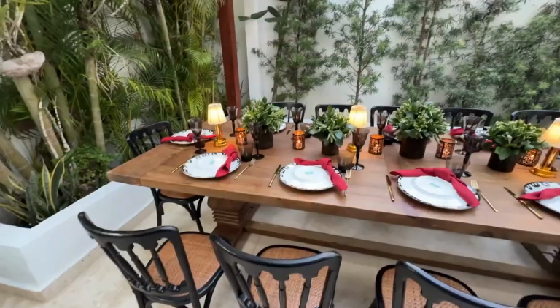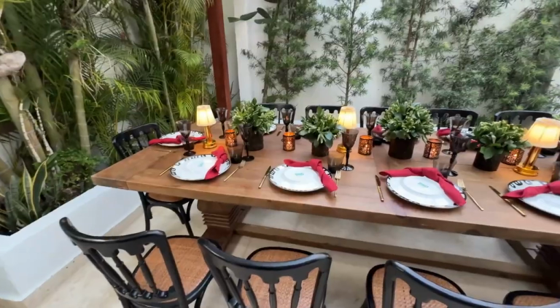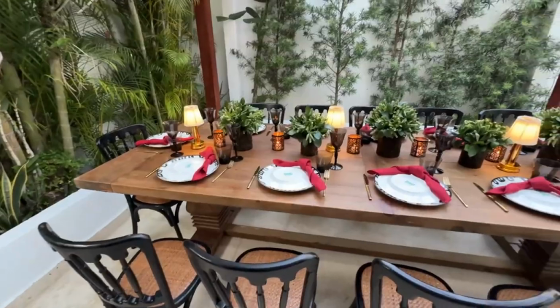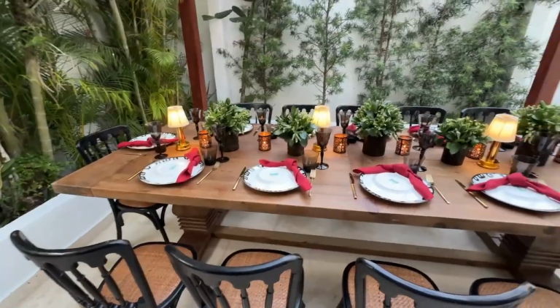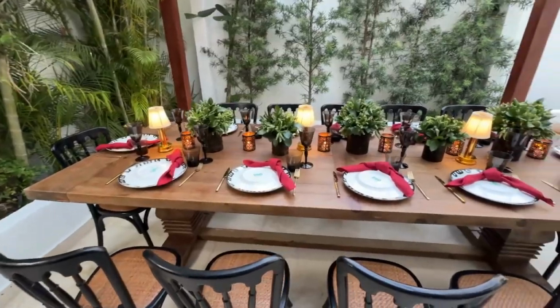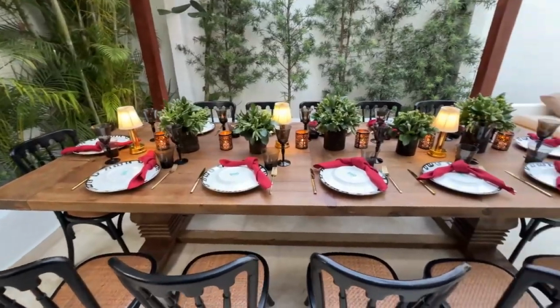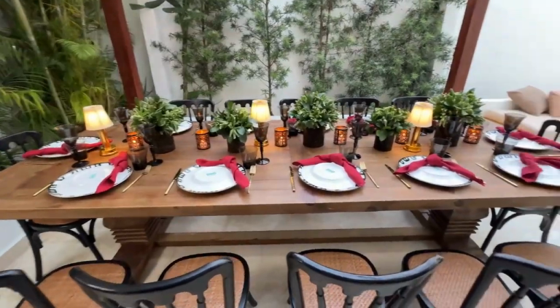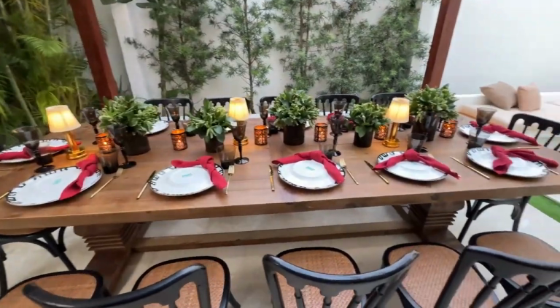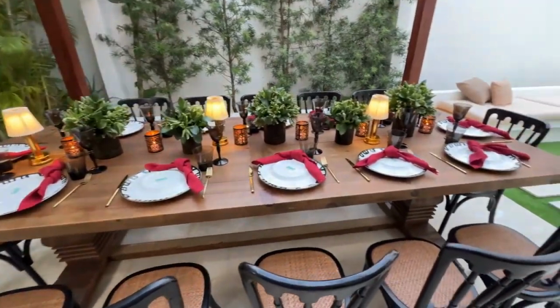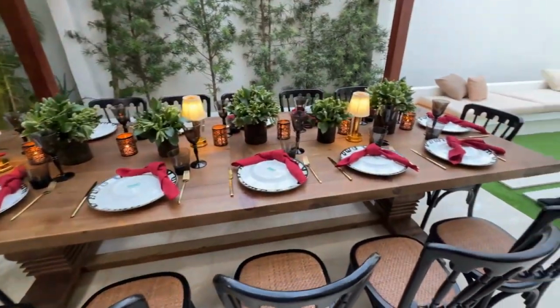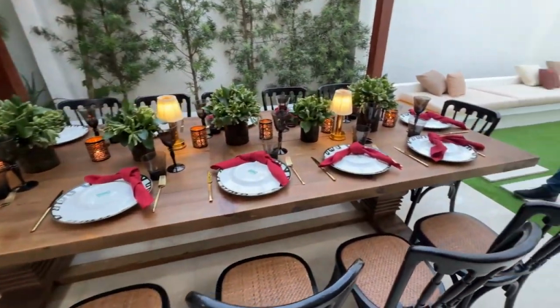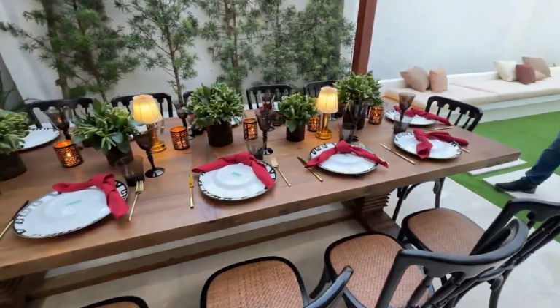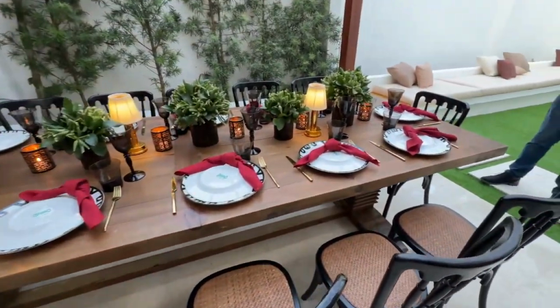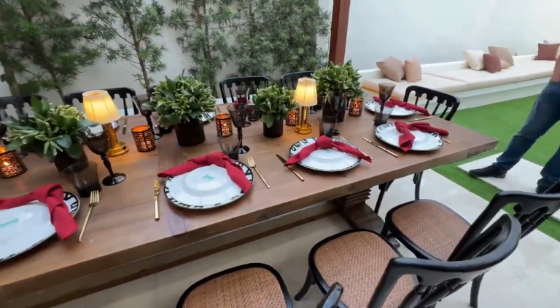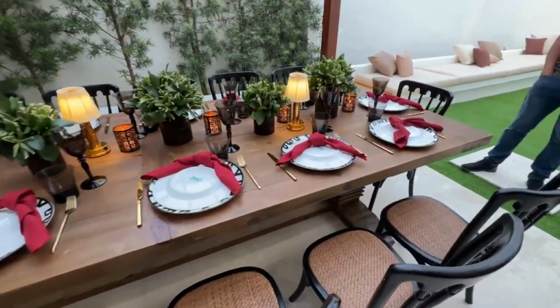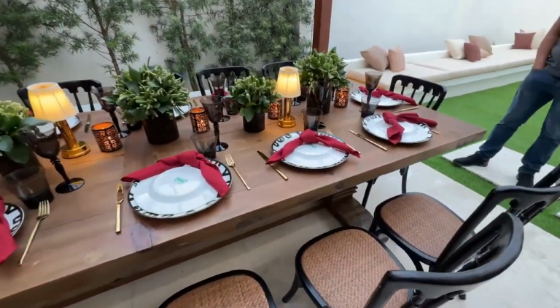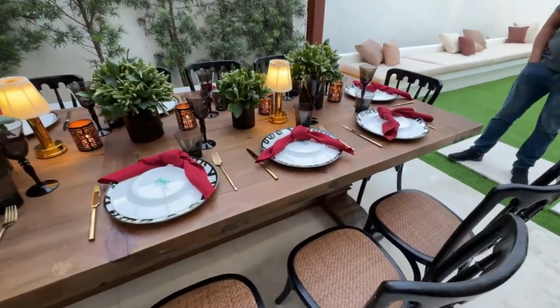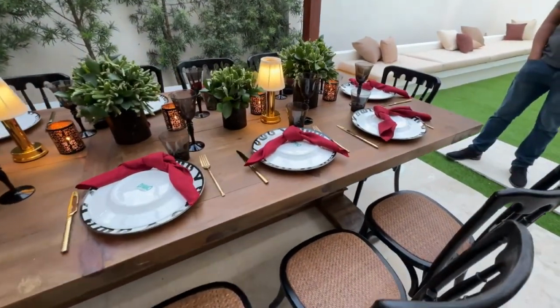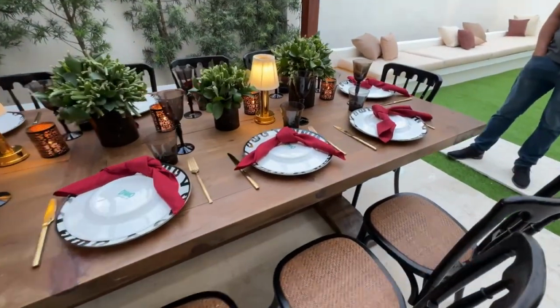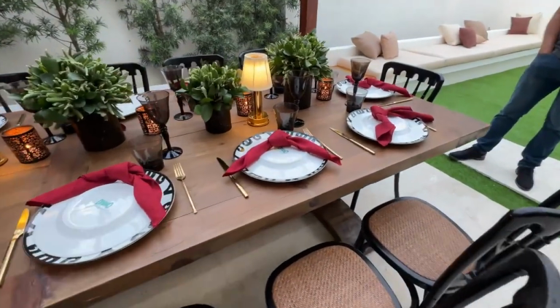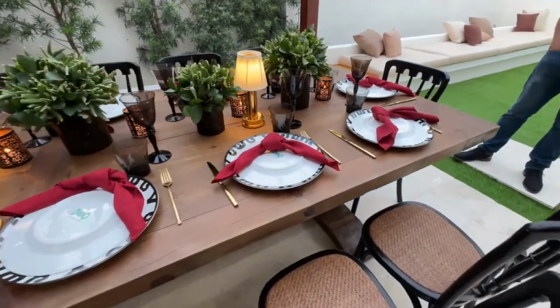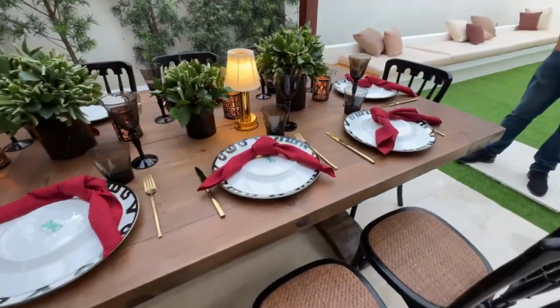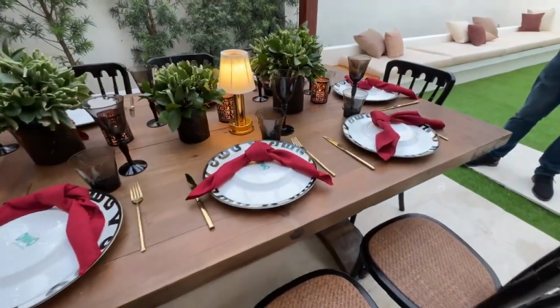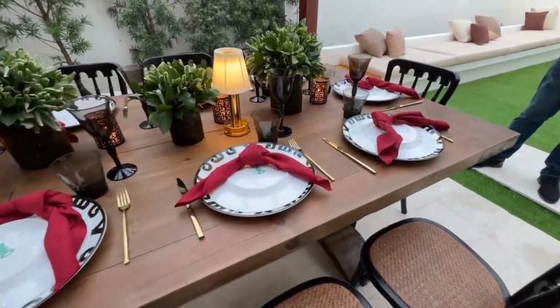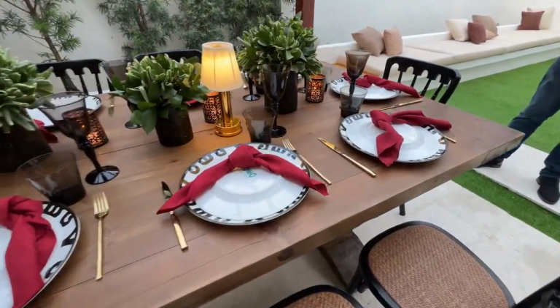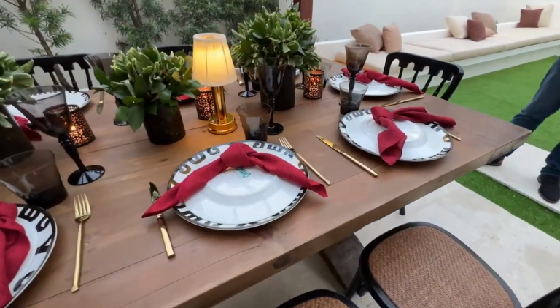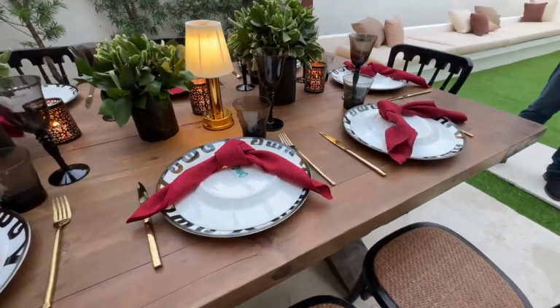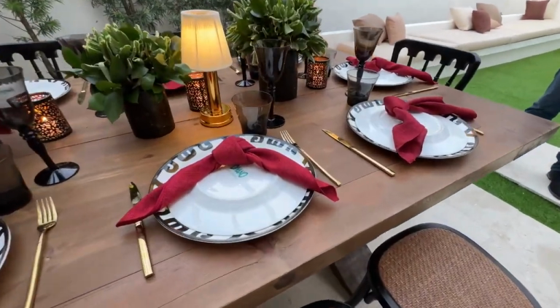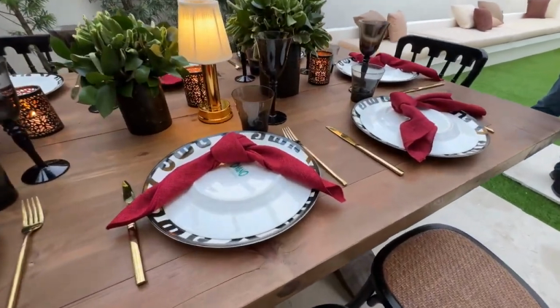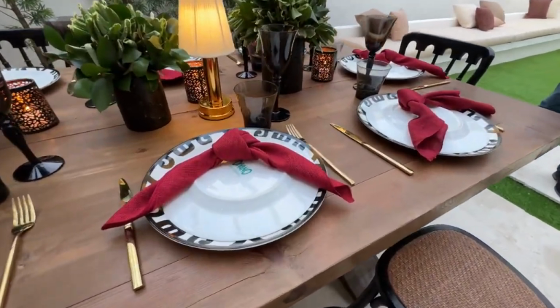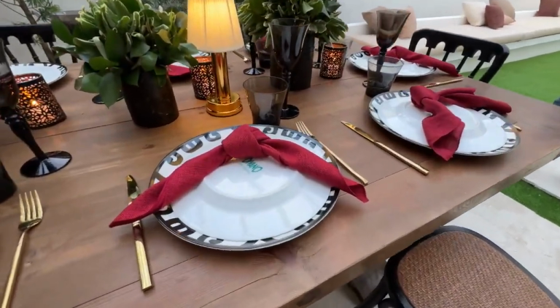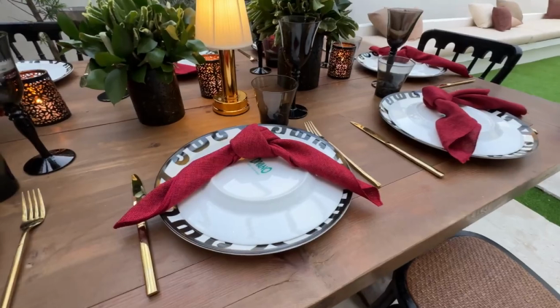We just got to my sister's childhood best friend's house and look at this setup she has for us — it is absolutely beautiful.